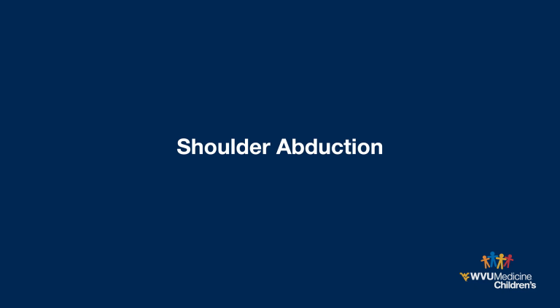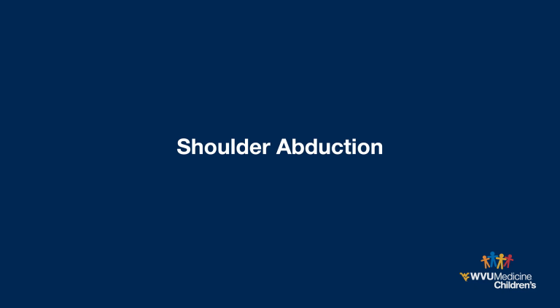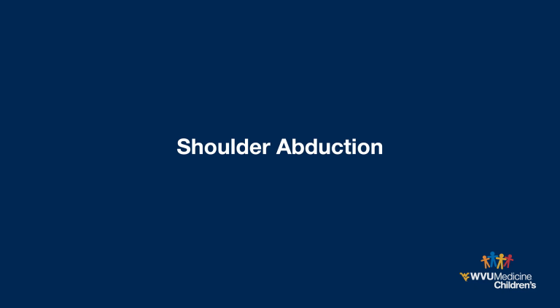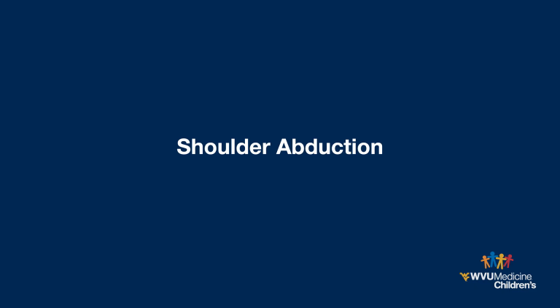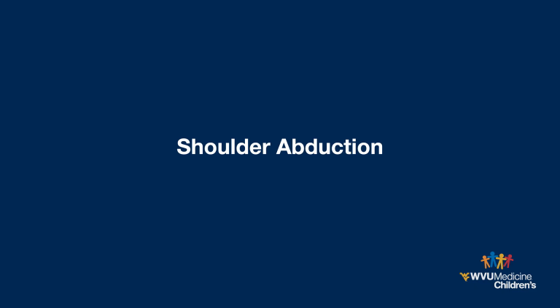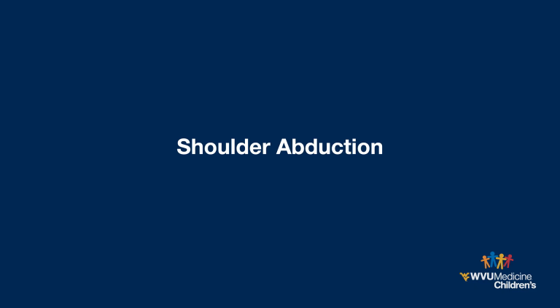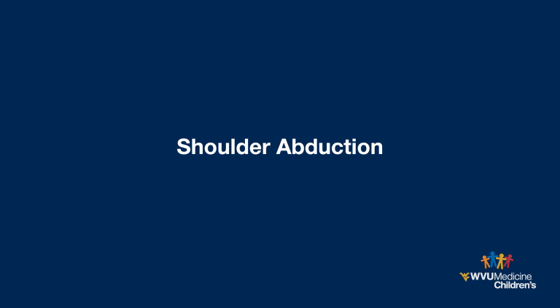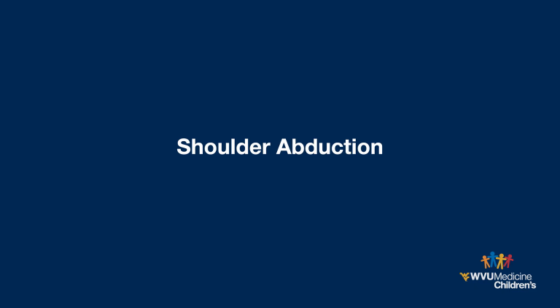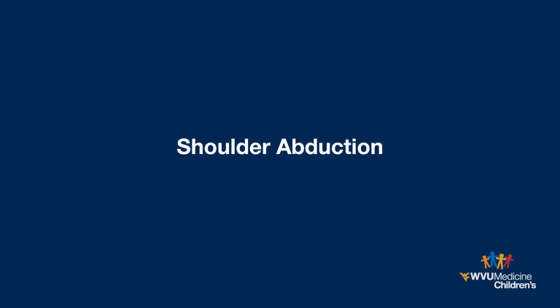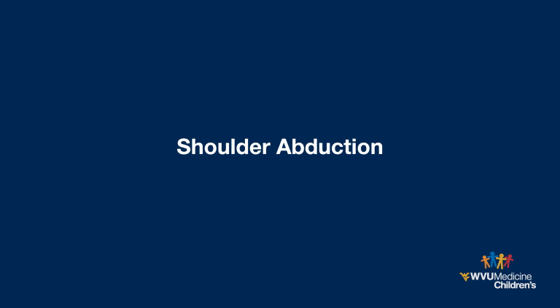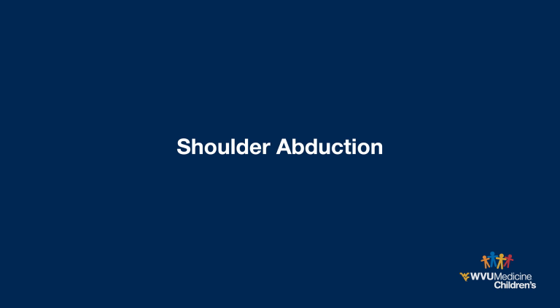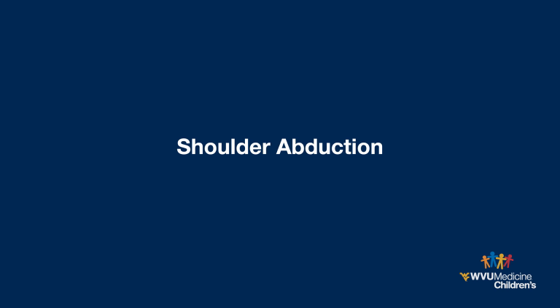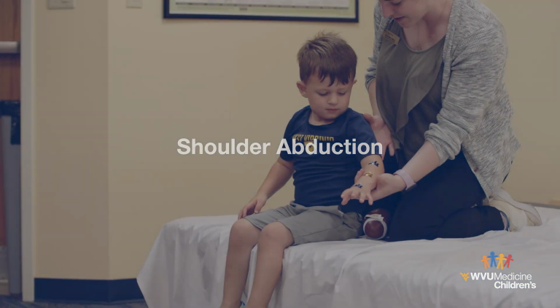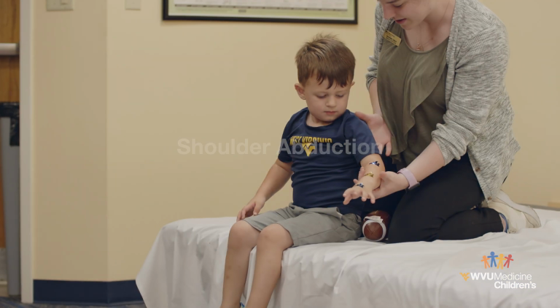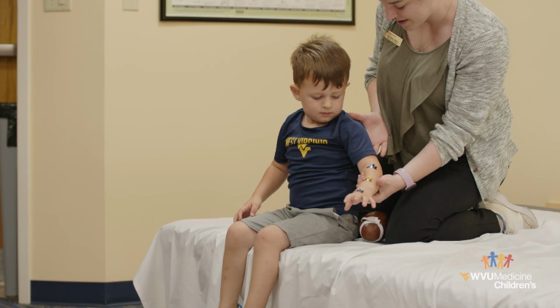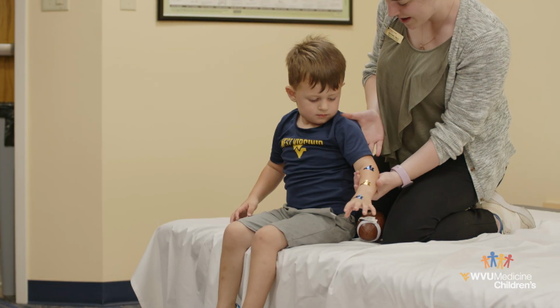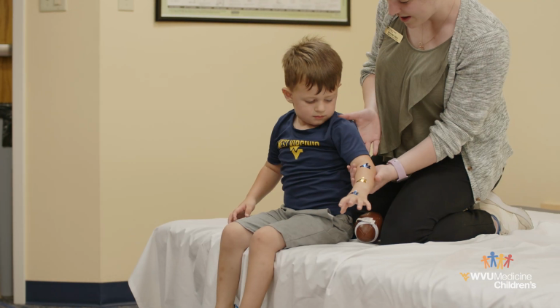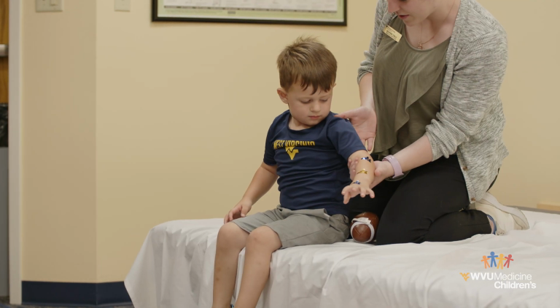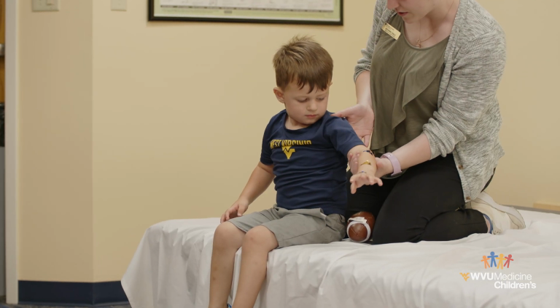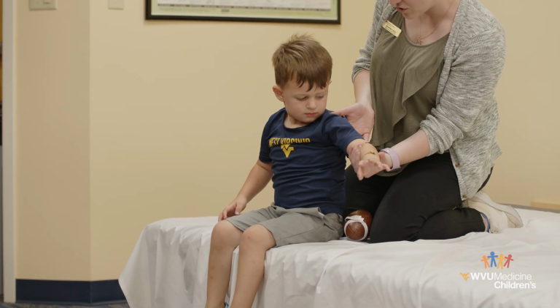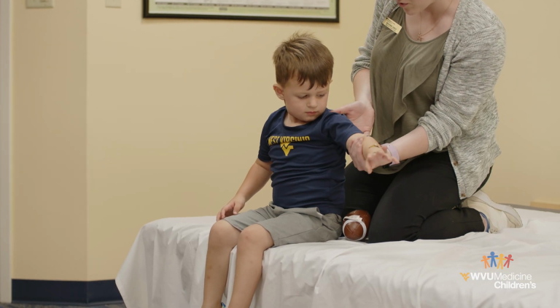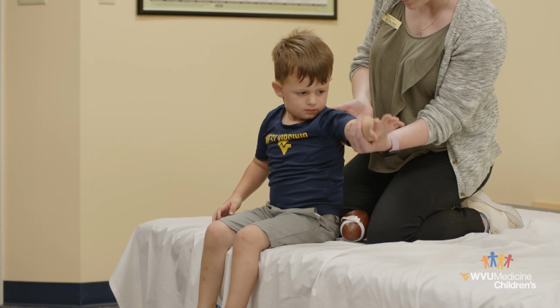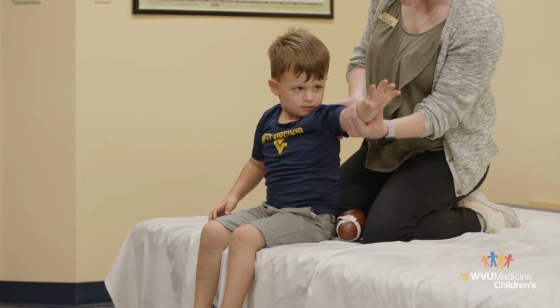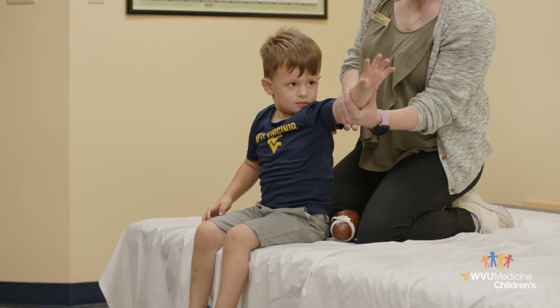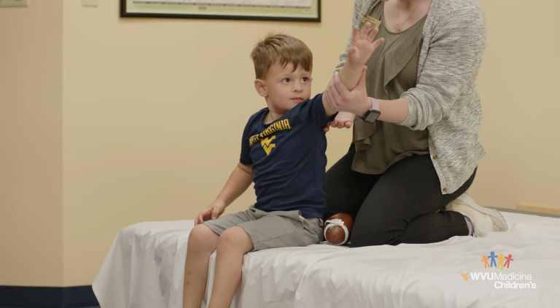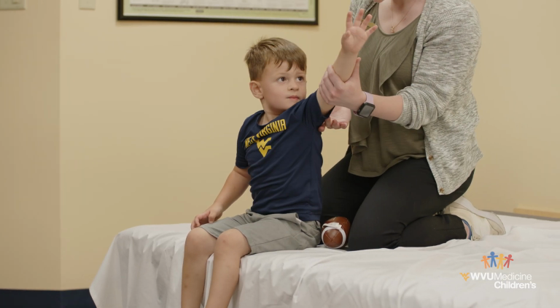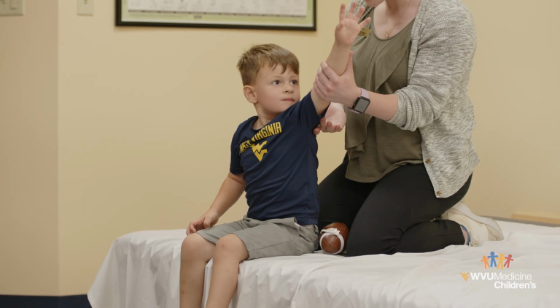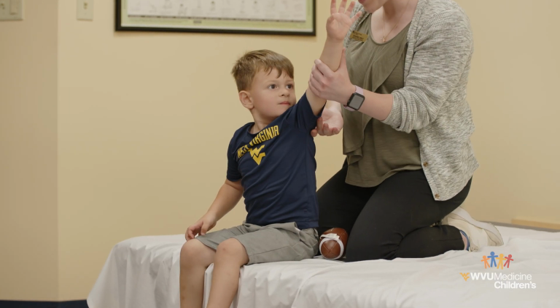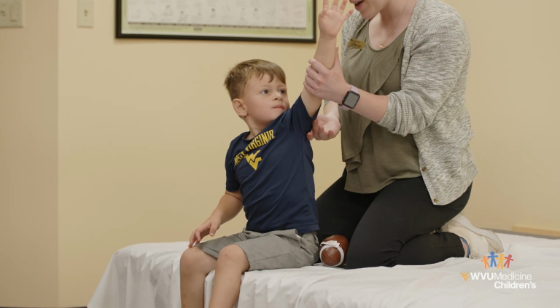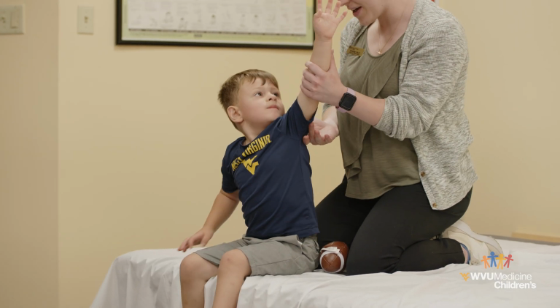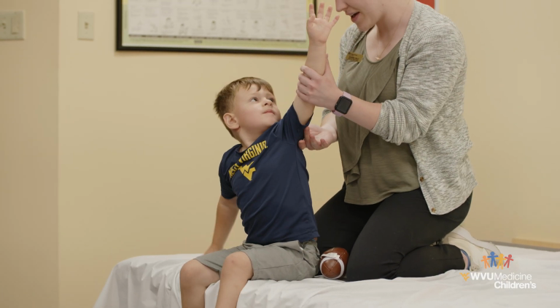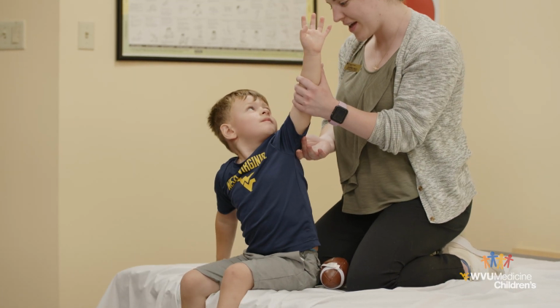Shoulder abduction. Gently move the arm up and away from the side of your child's body.